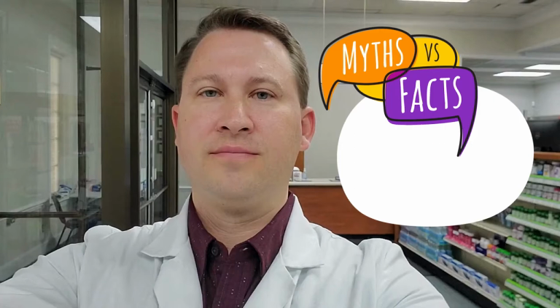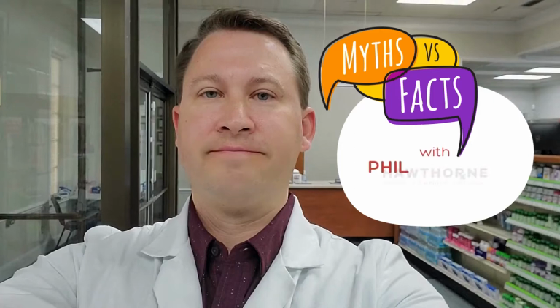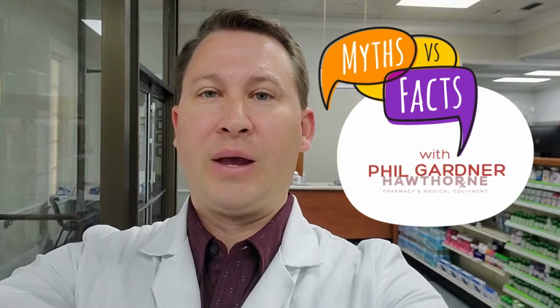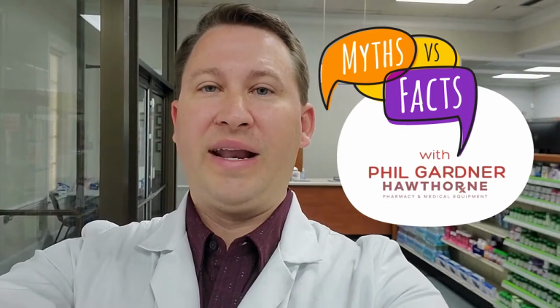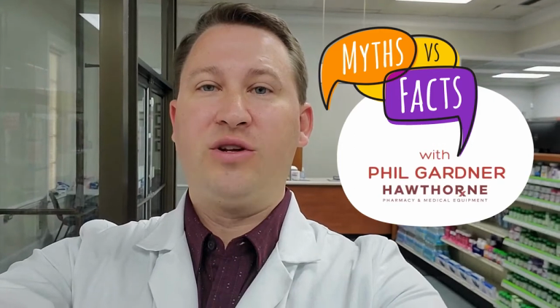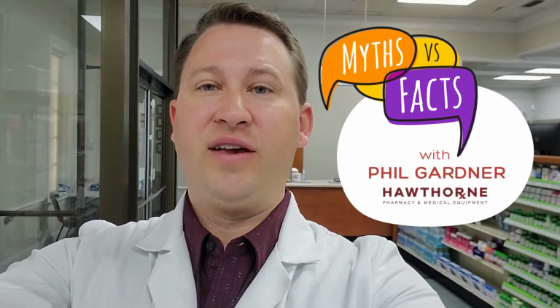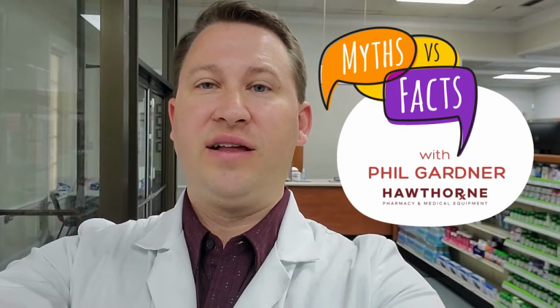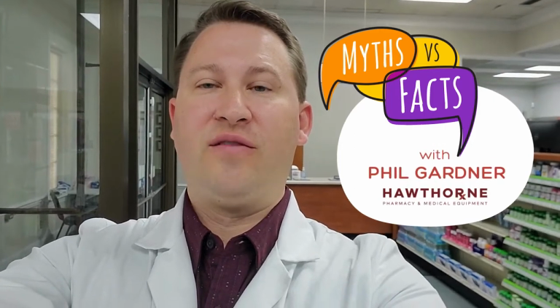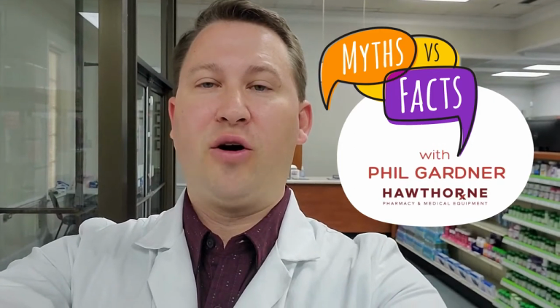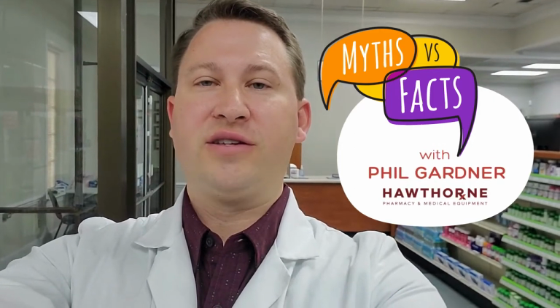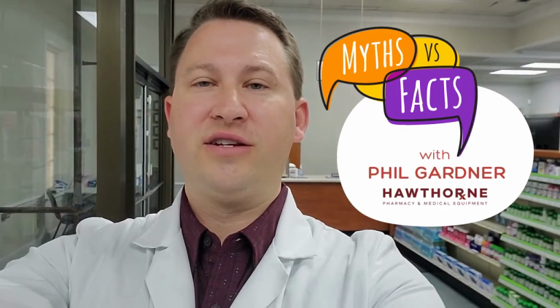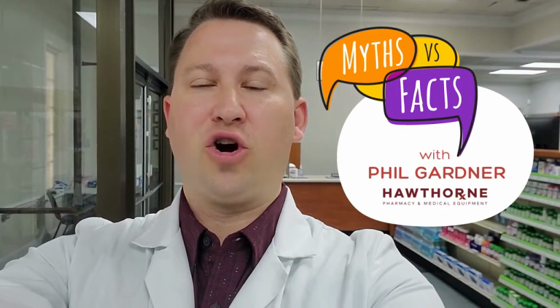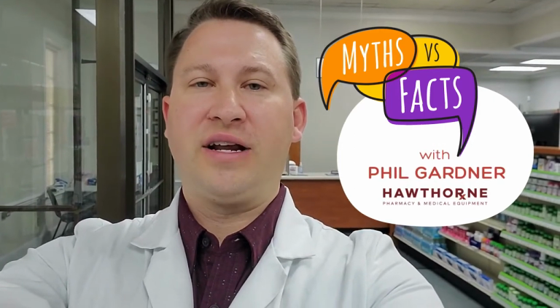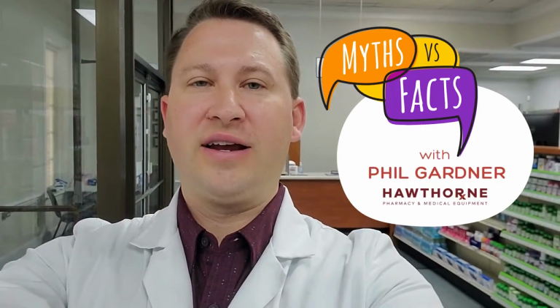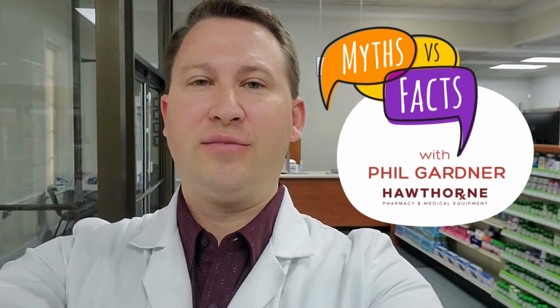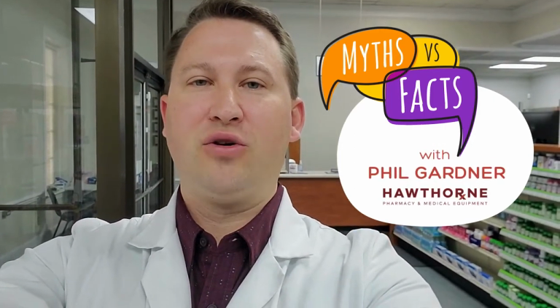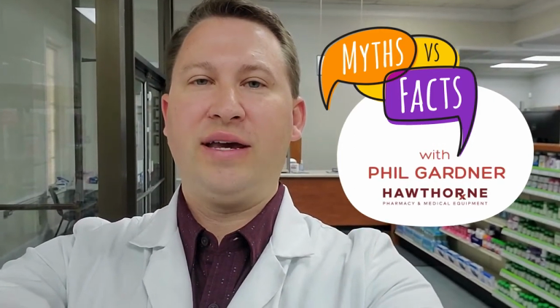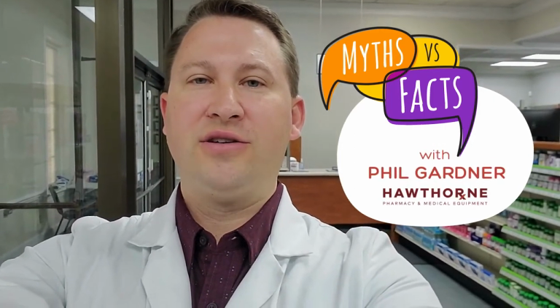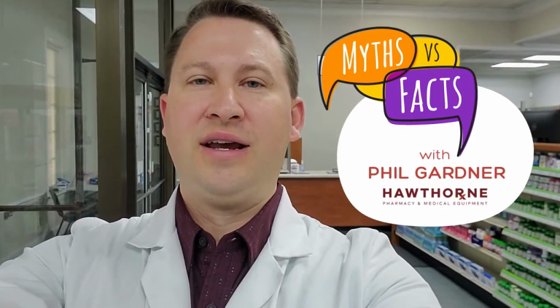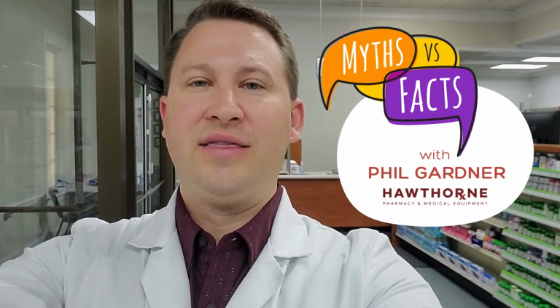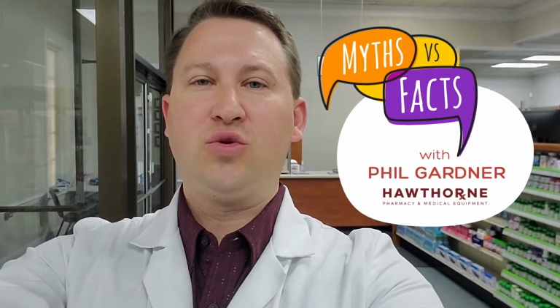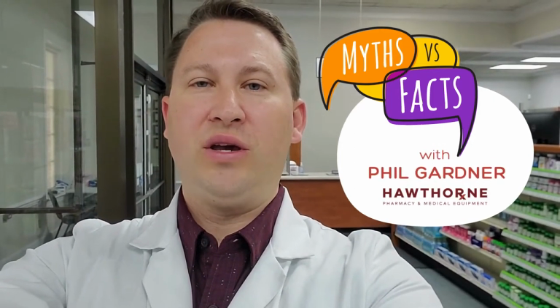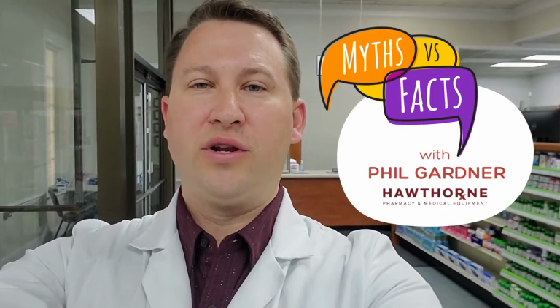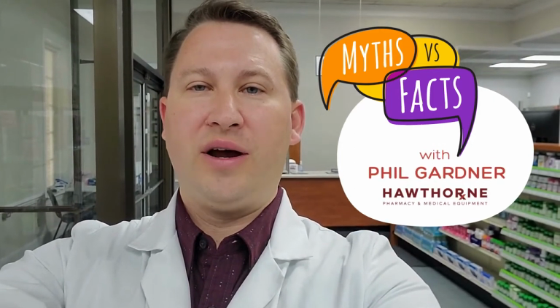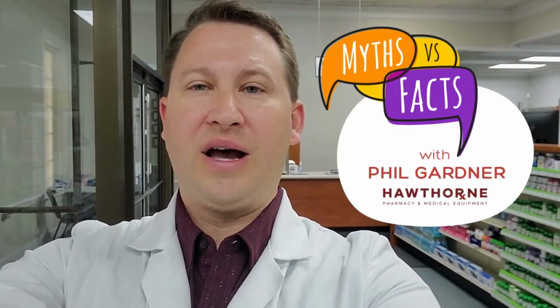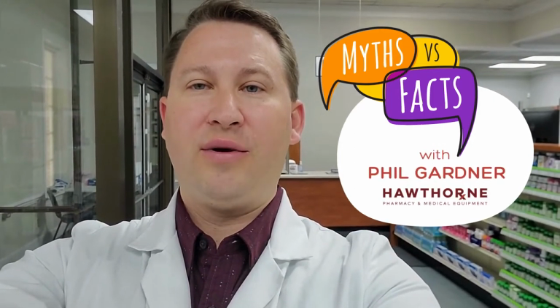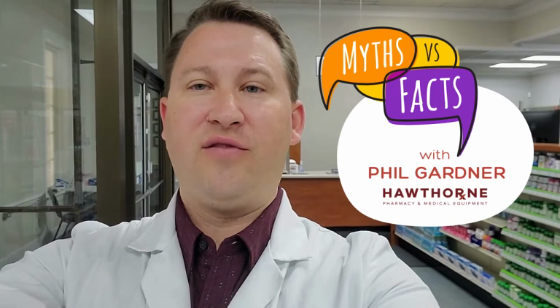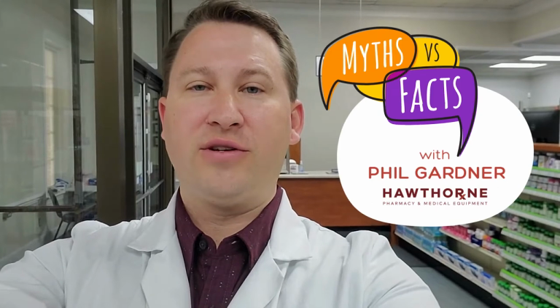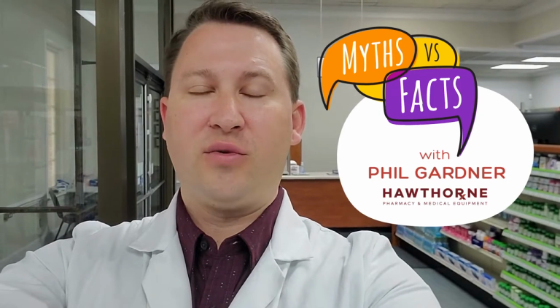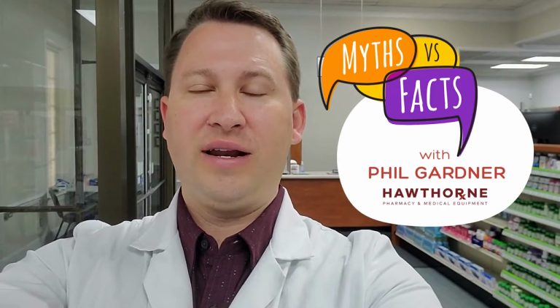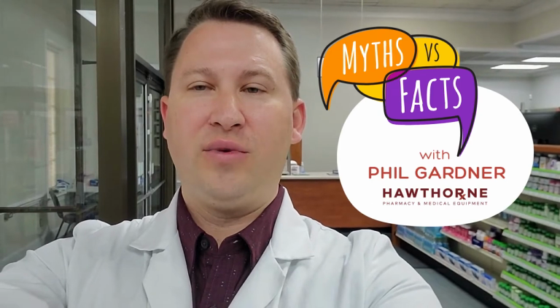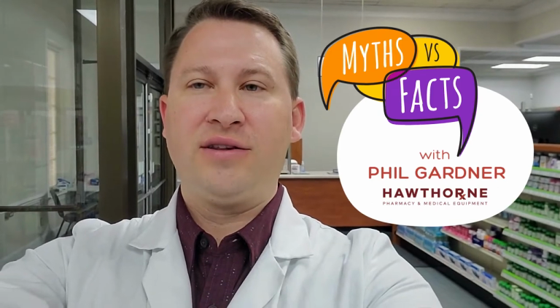My name is Phil and I'm the pharmacist in charge at our Camden location. This week we'll debunk common pharmacy-related myths.